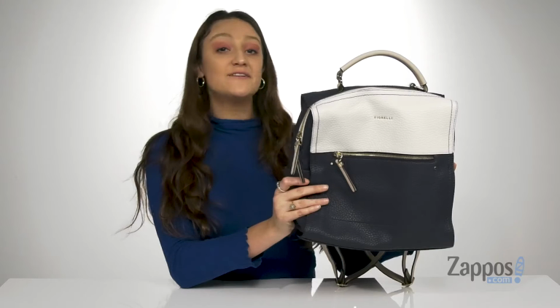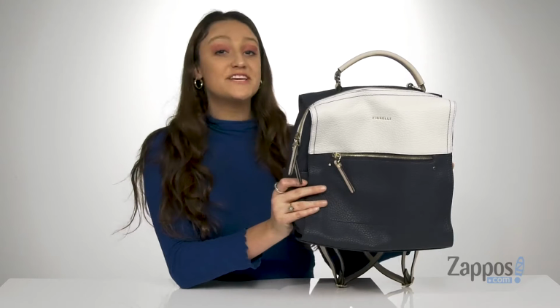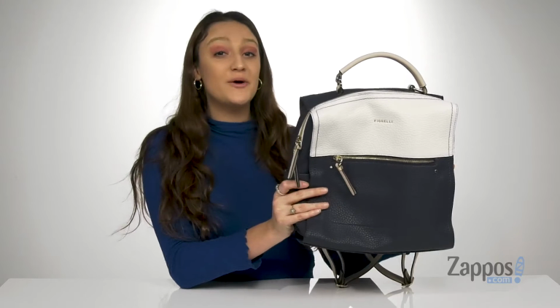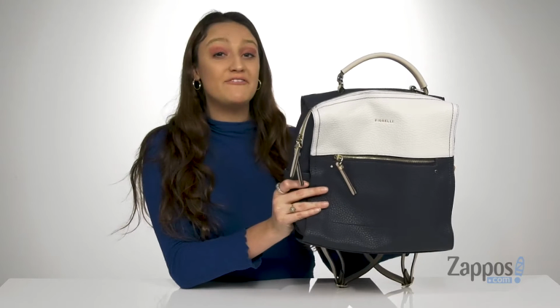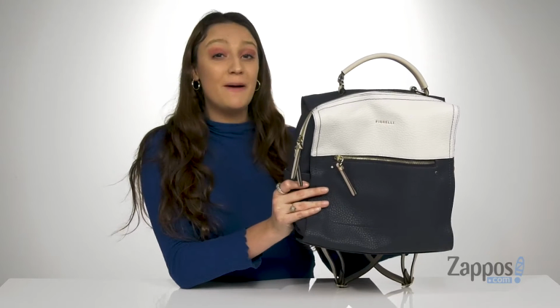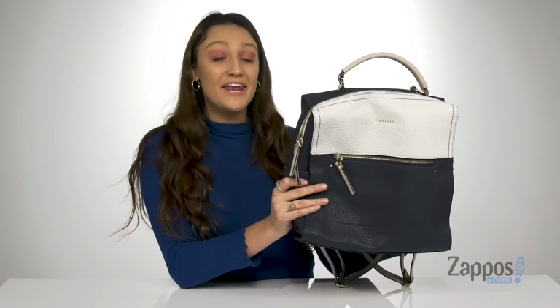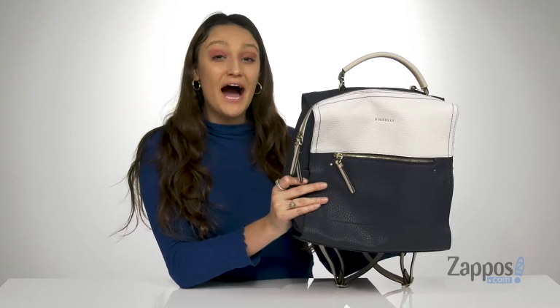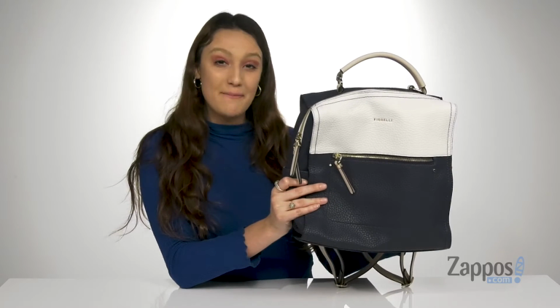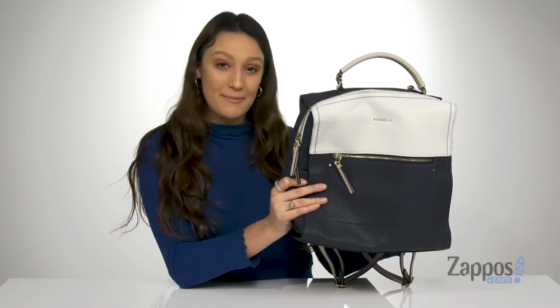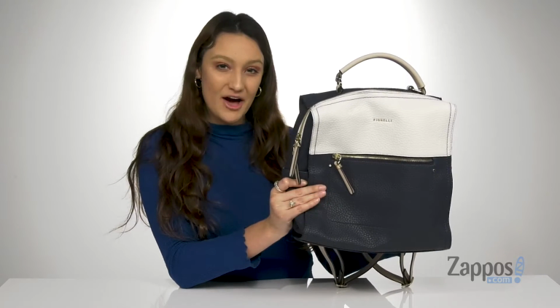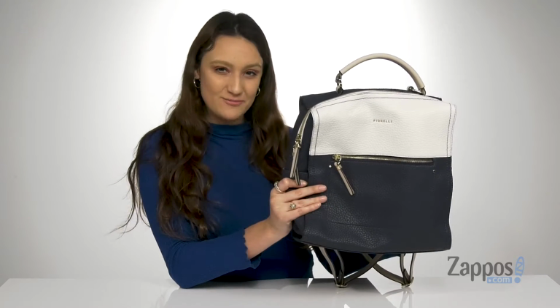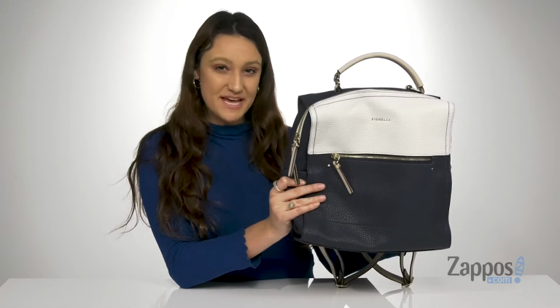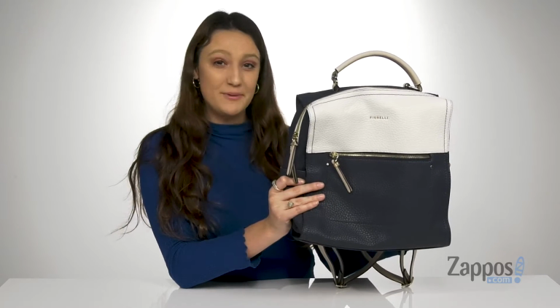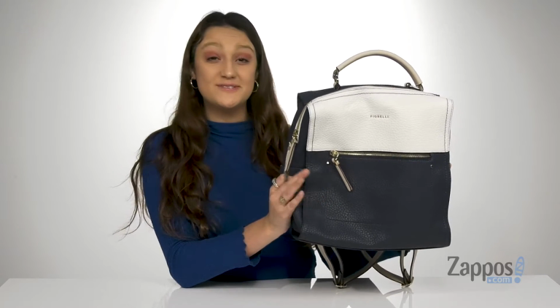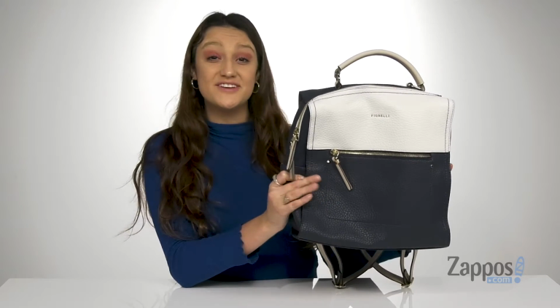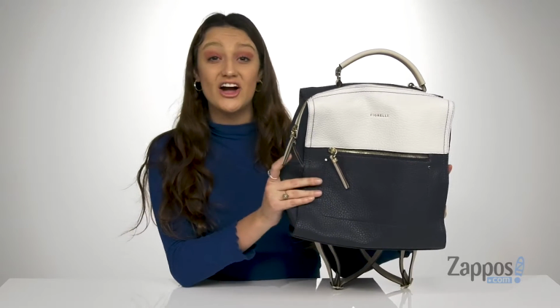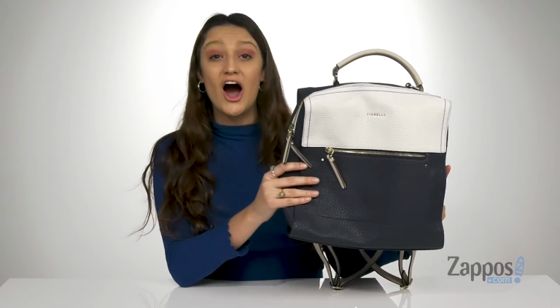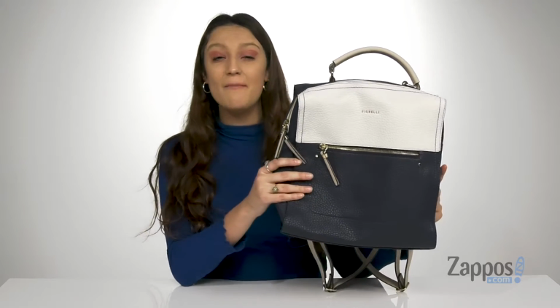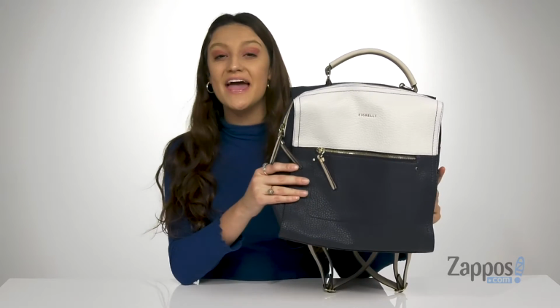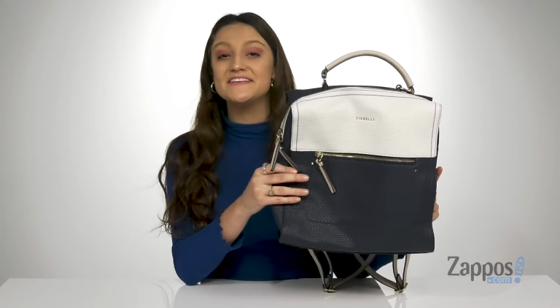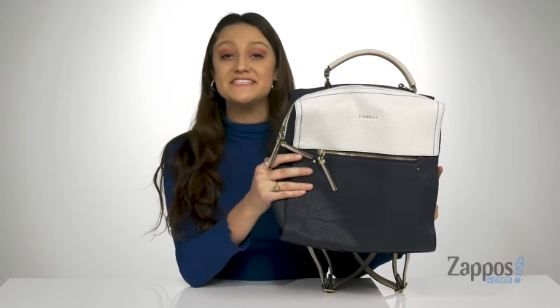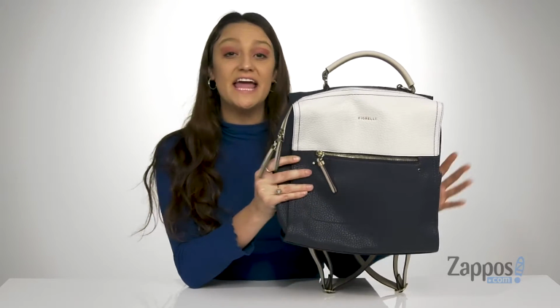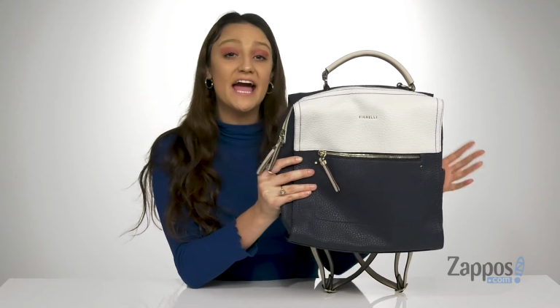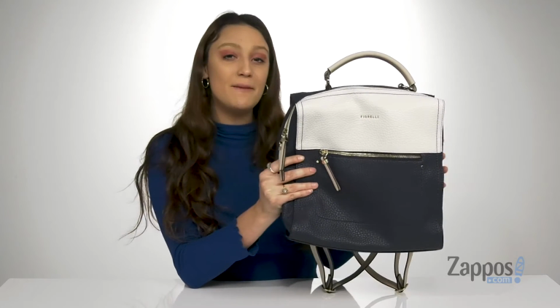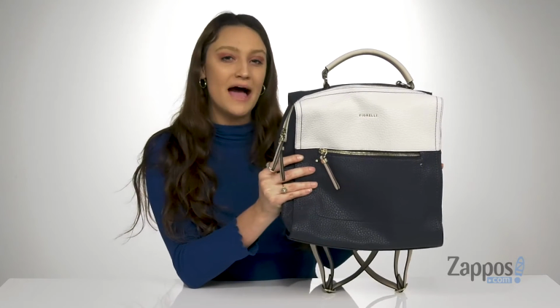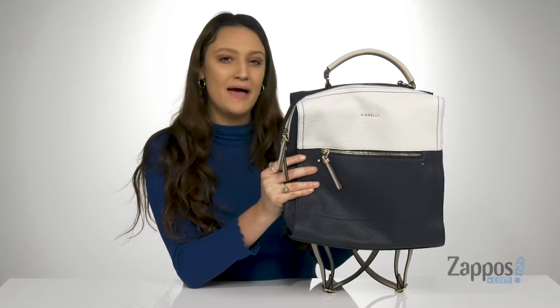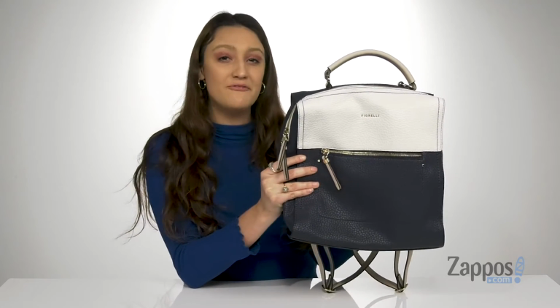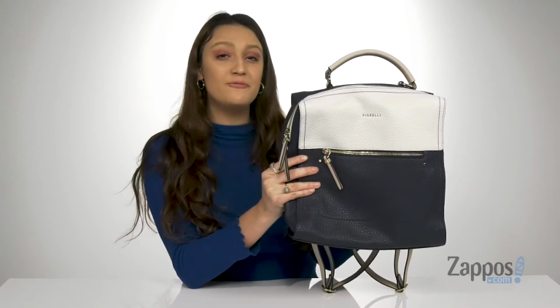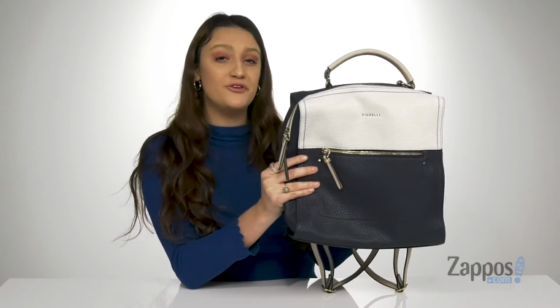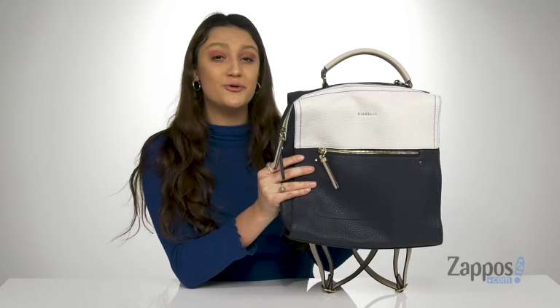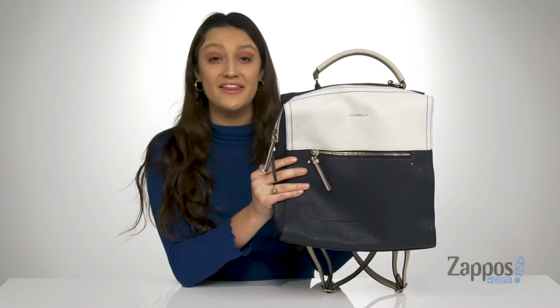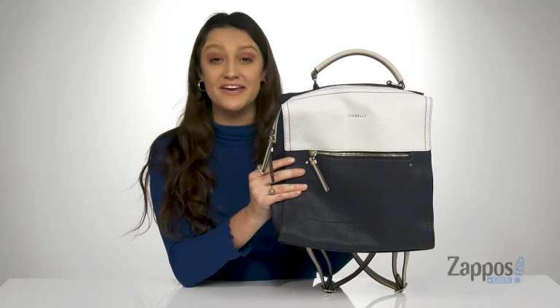How's it going everybody, I'm Abigail from Zappos.com and this is the Anna Backpack from Fiorelli.